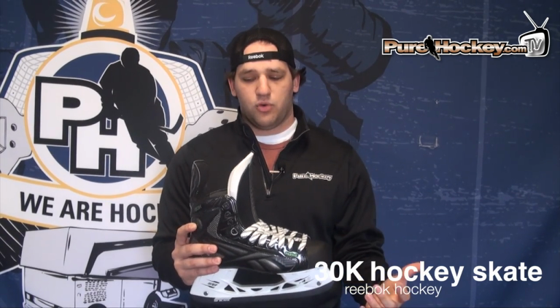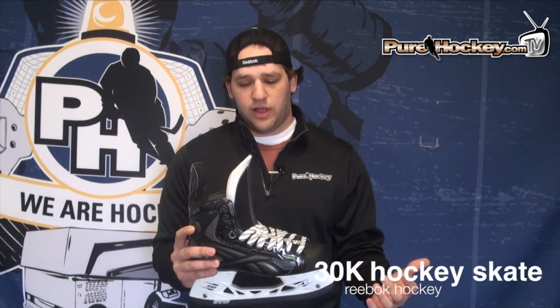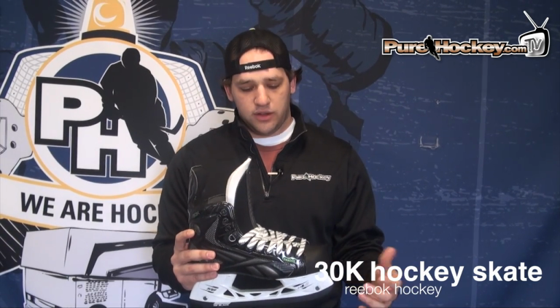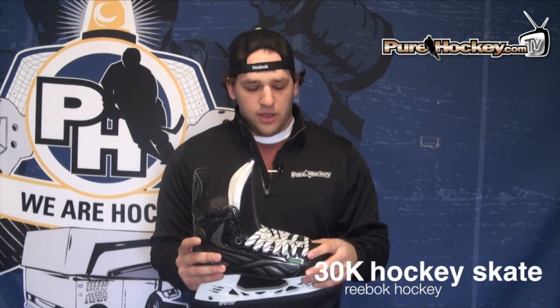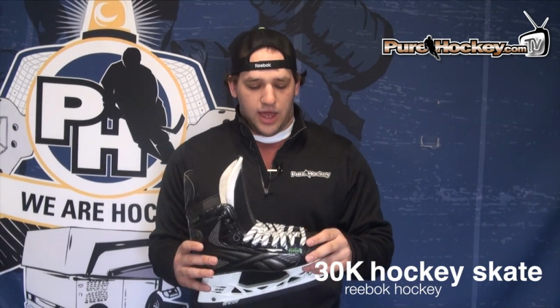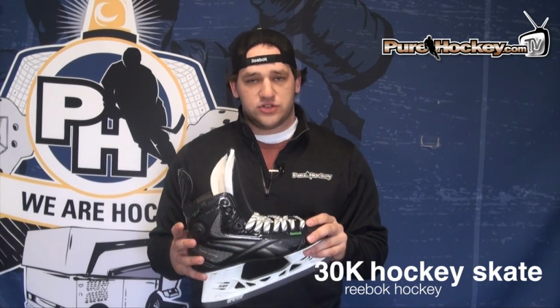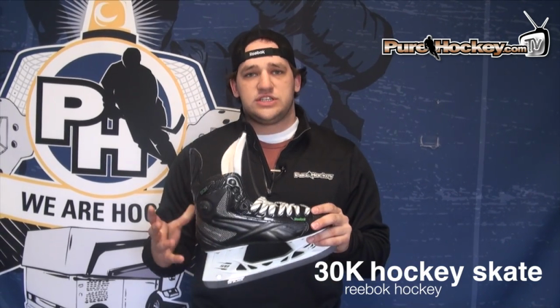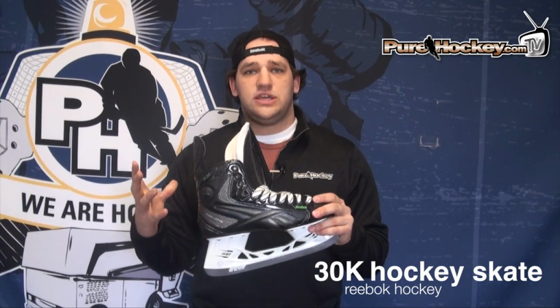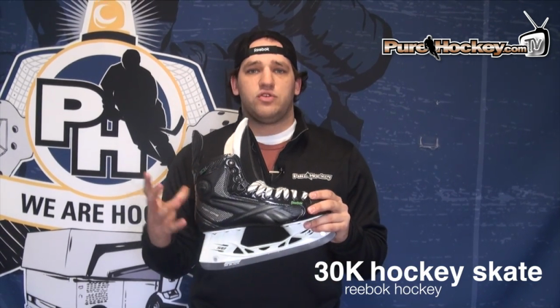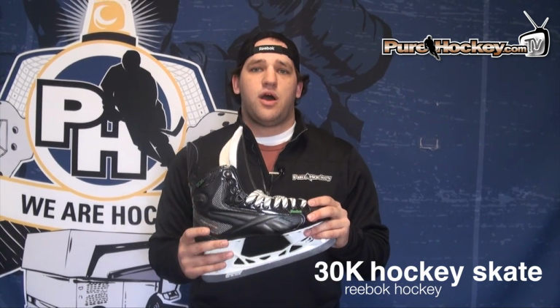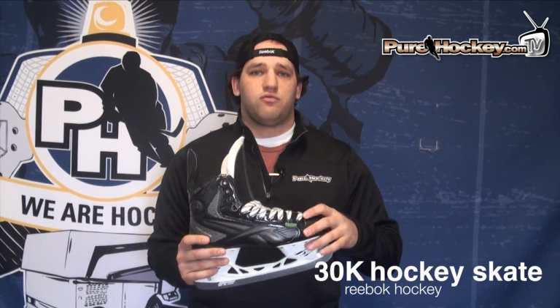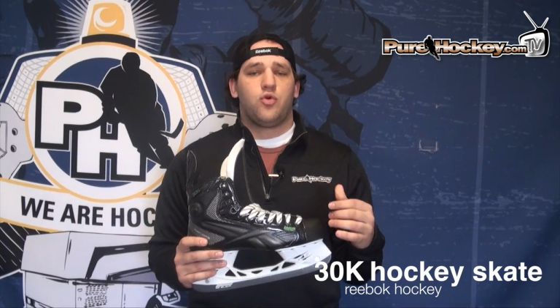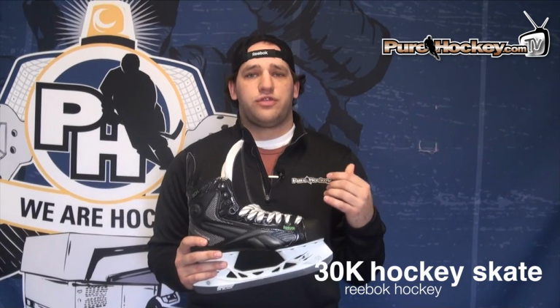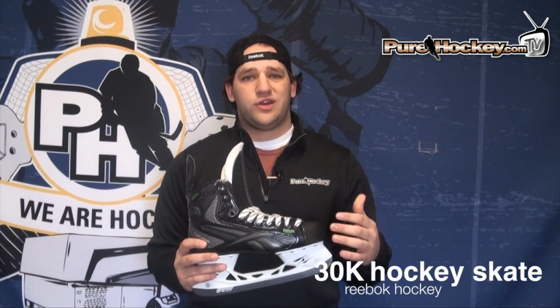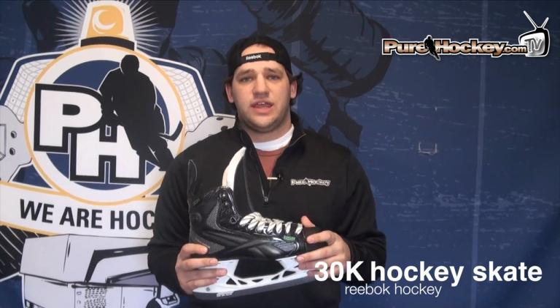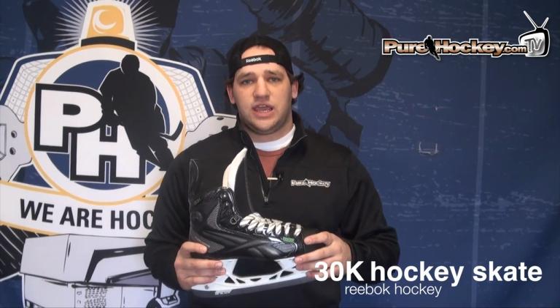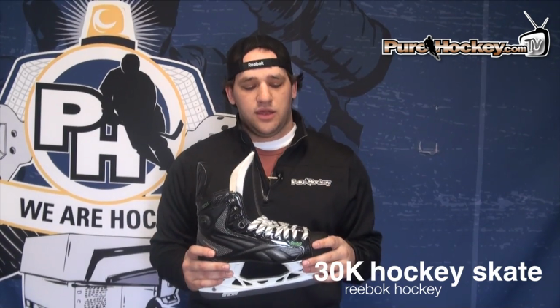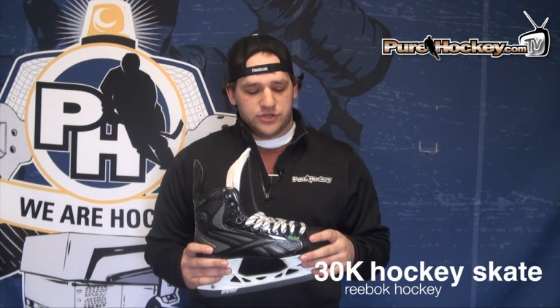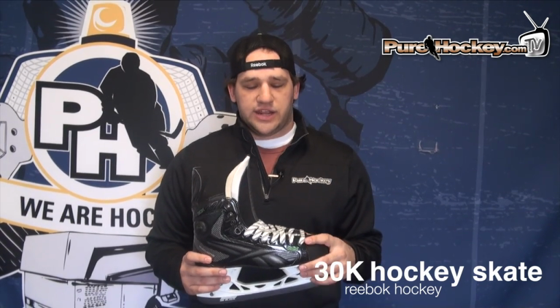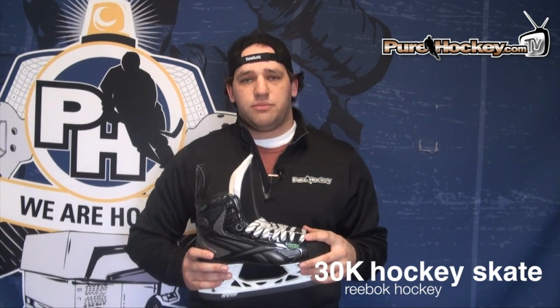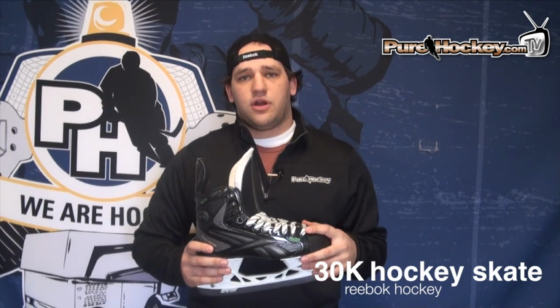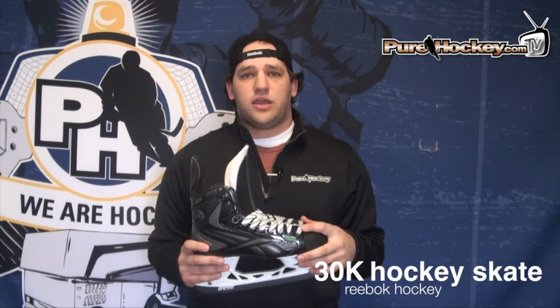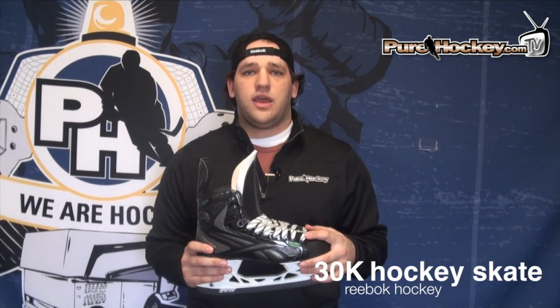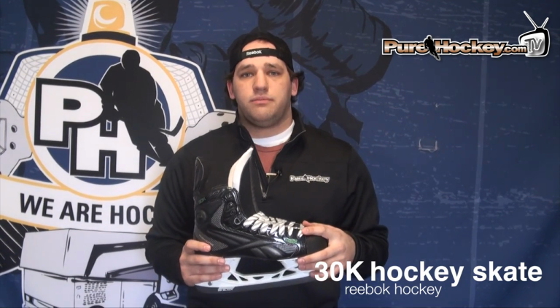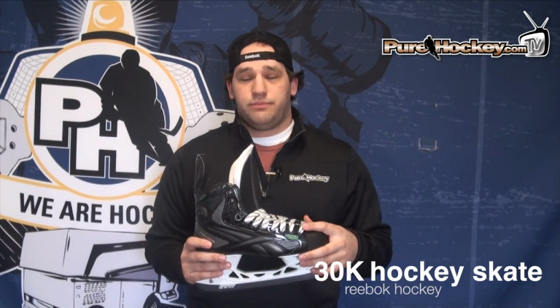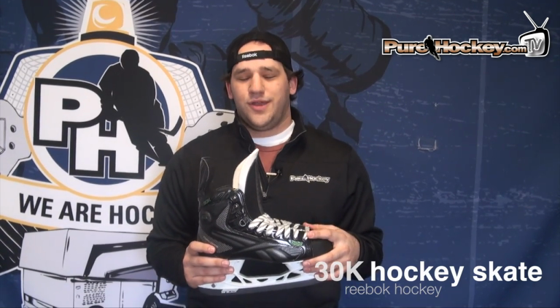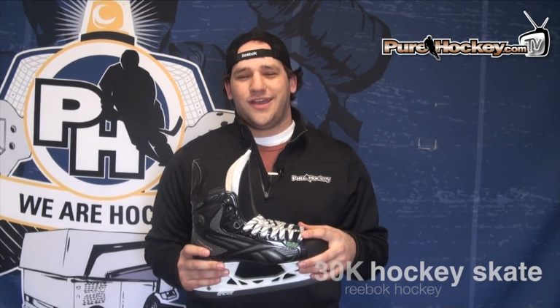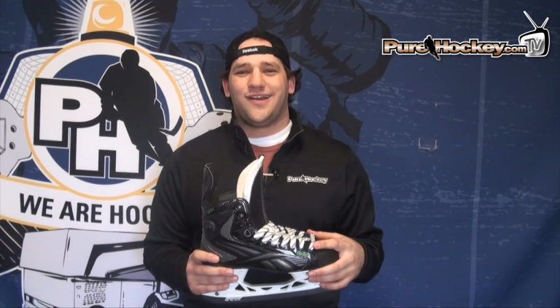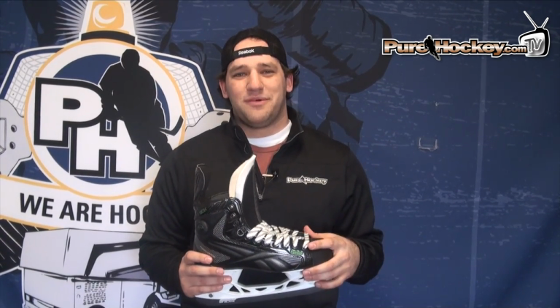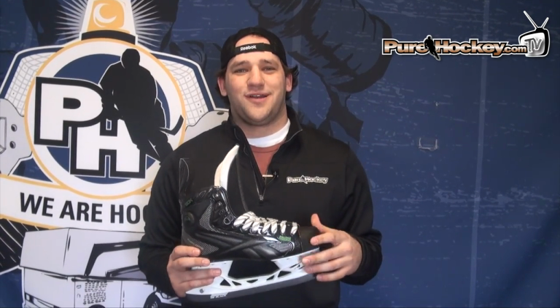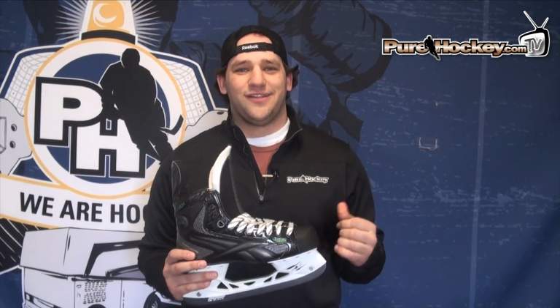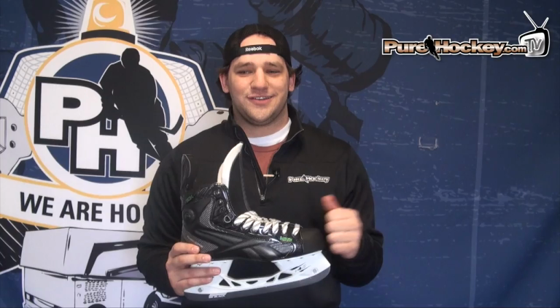So this is the Reebok Ribcore 30K Skate. Check it out at PureHockey.com and at PureHockey locations.